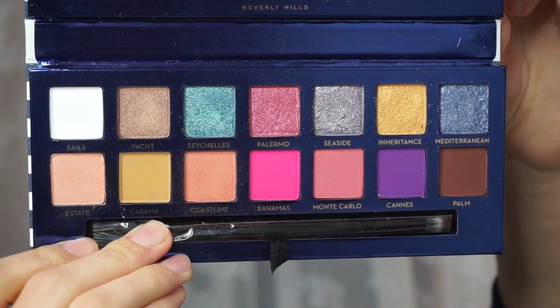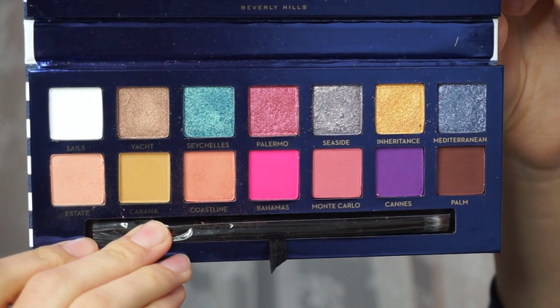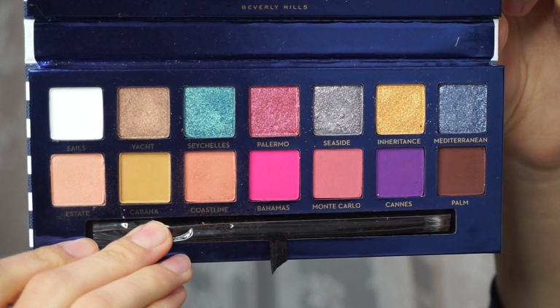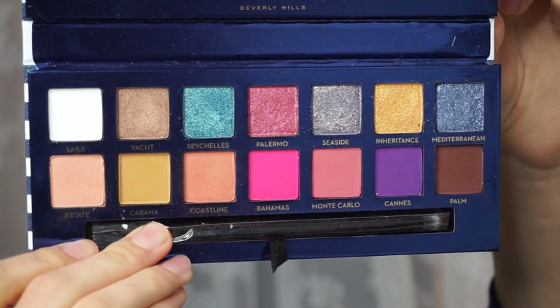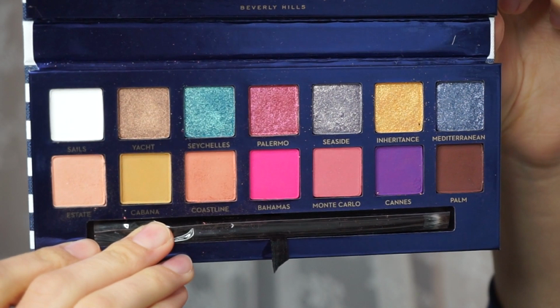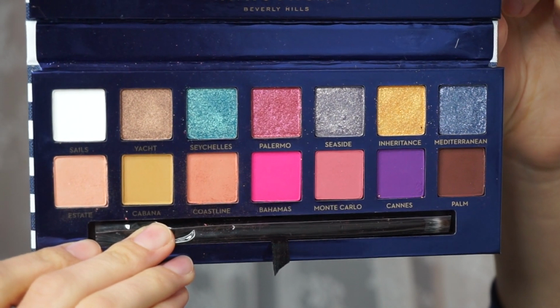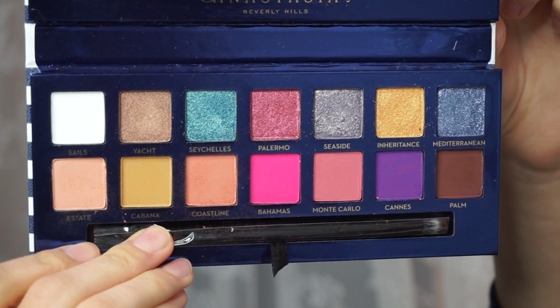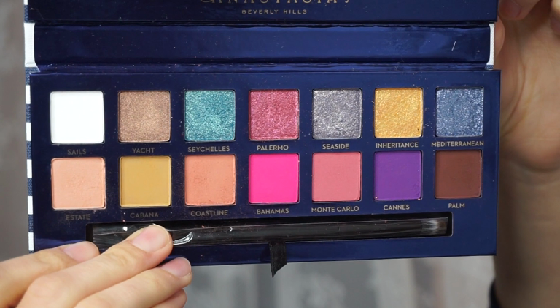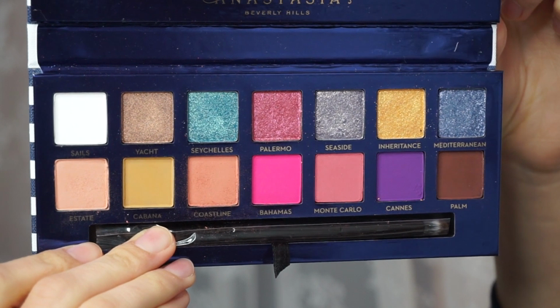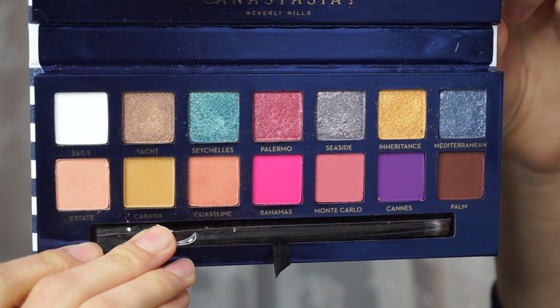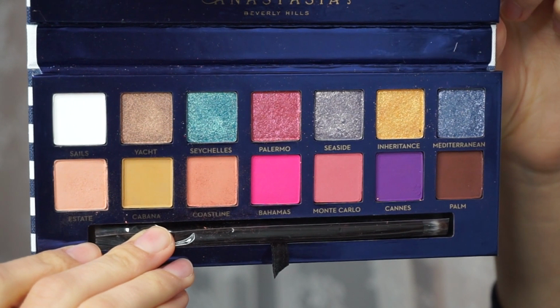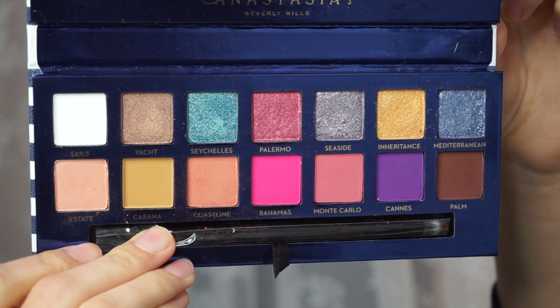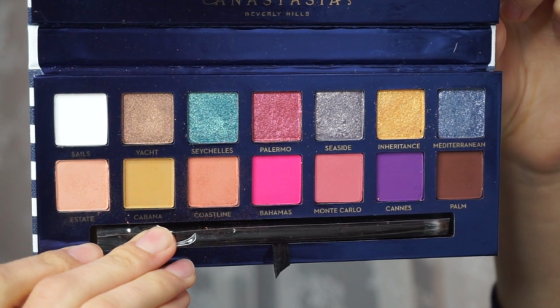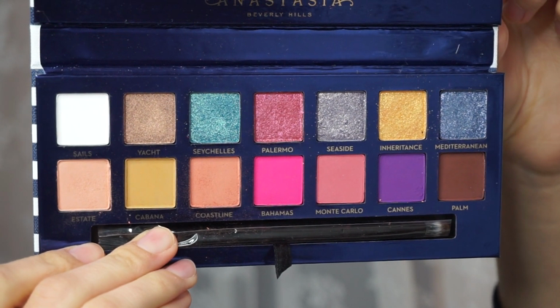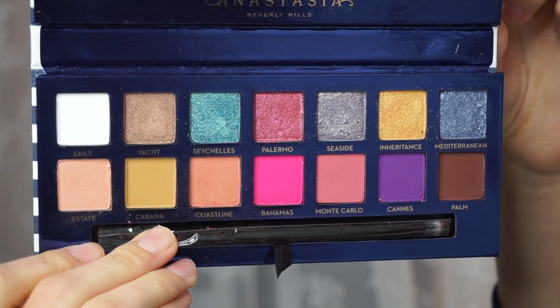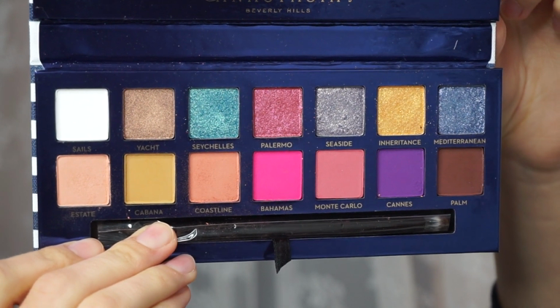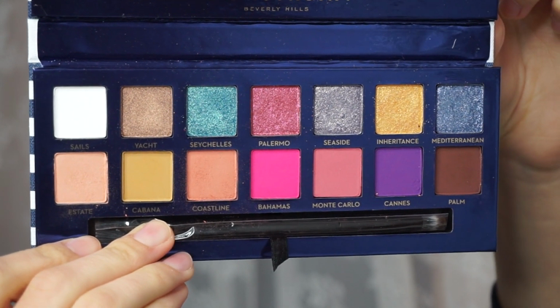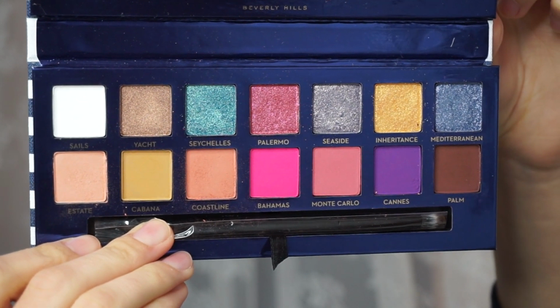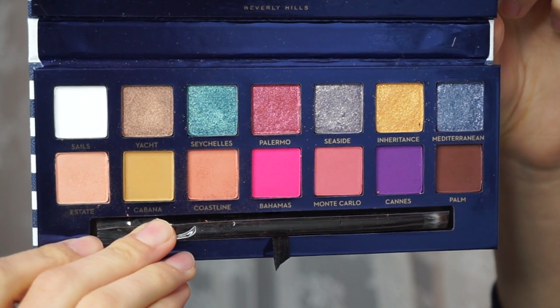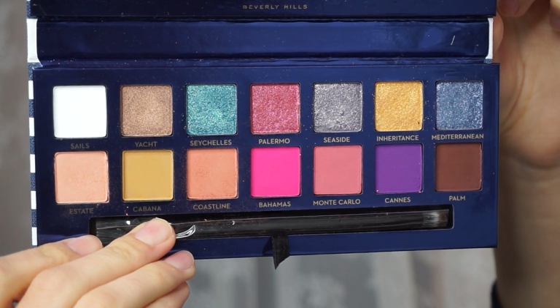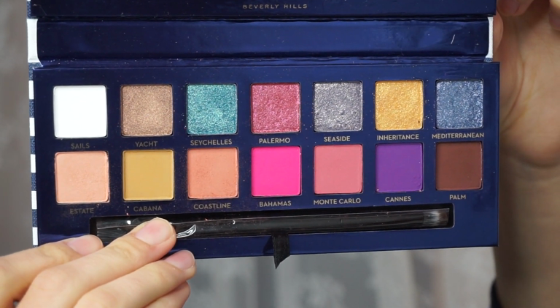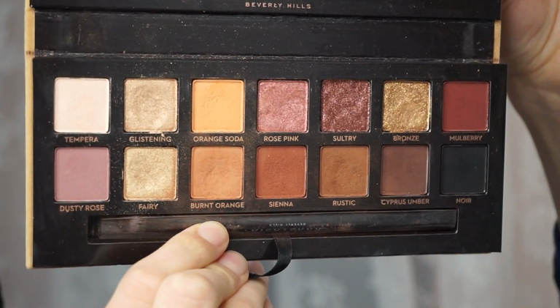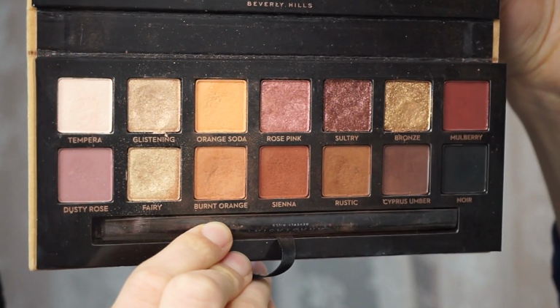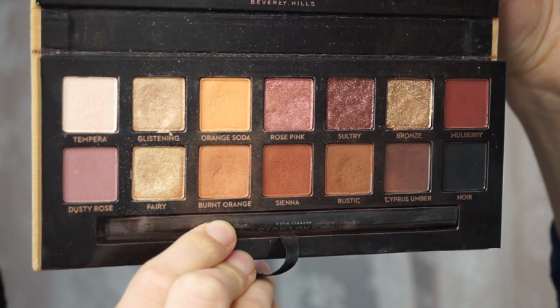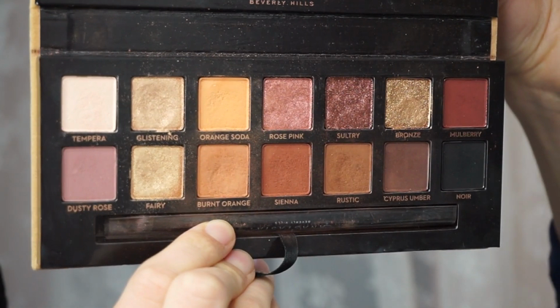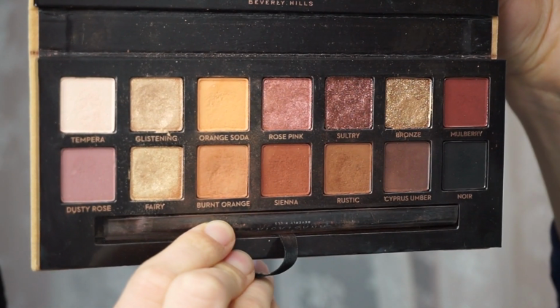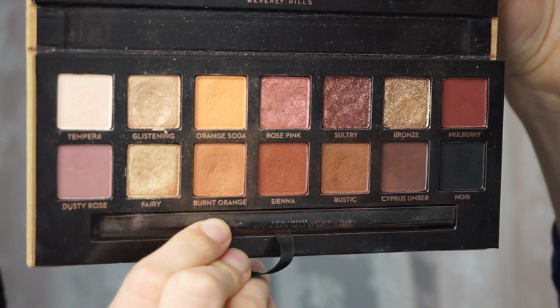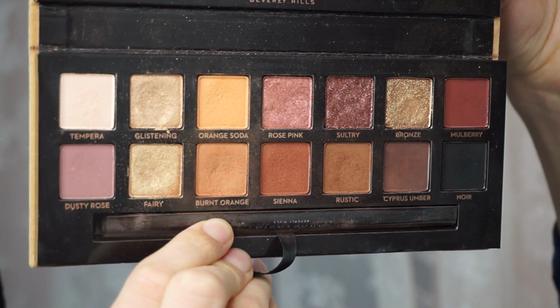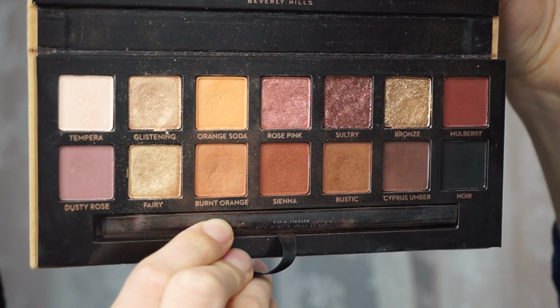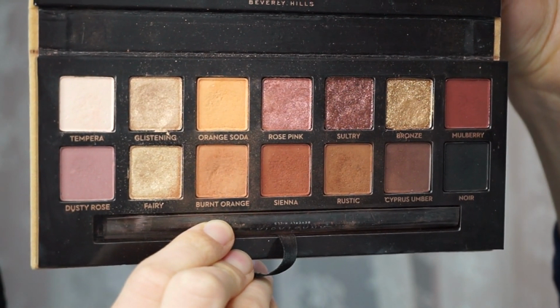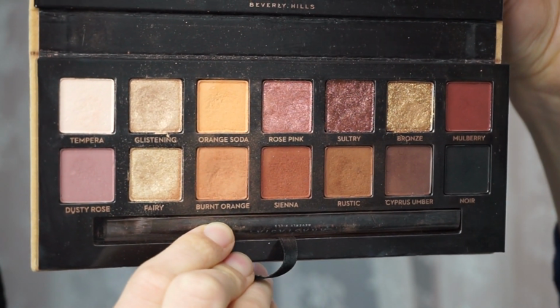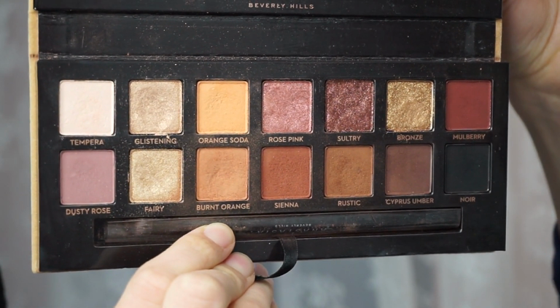Hey guys, welcome back to my channel. I have this very easy 5-minute glitter look and I will use two palettes for this look.